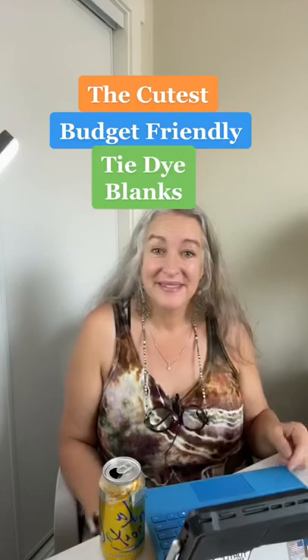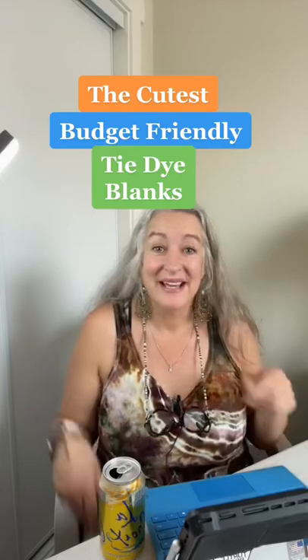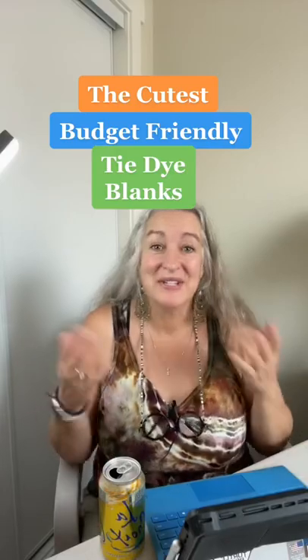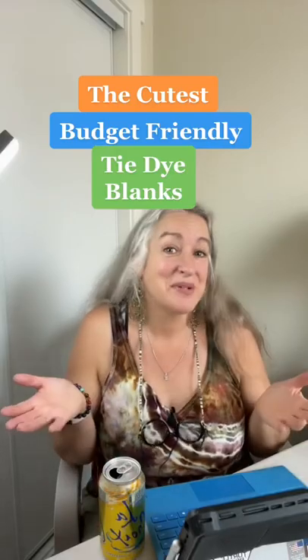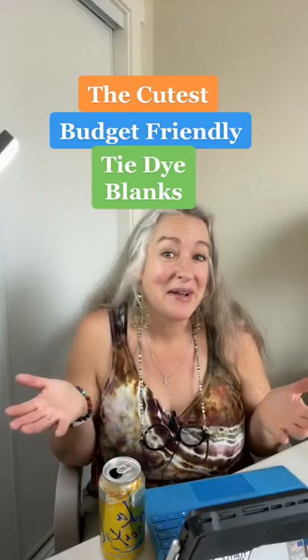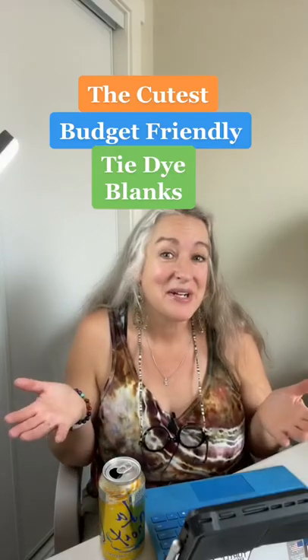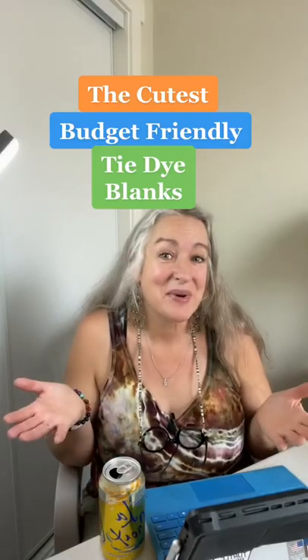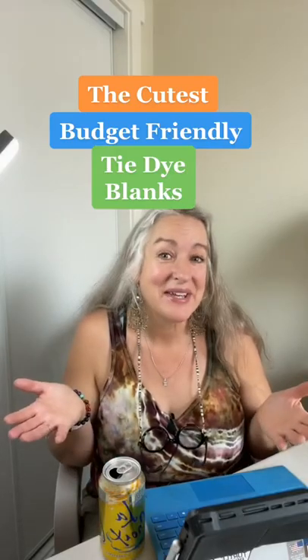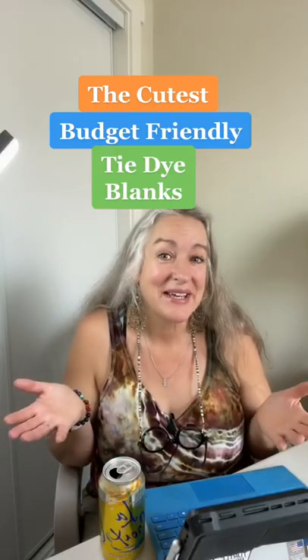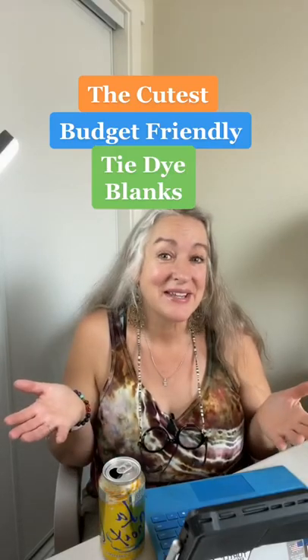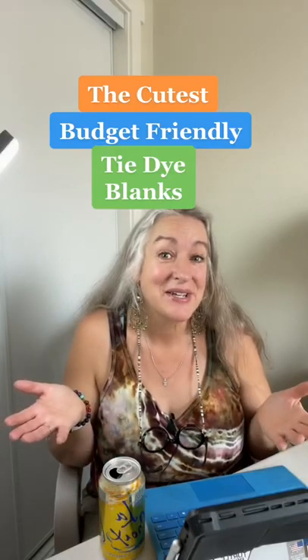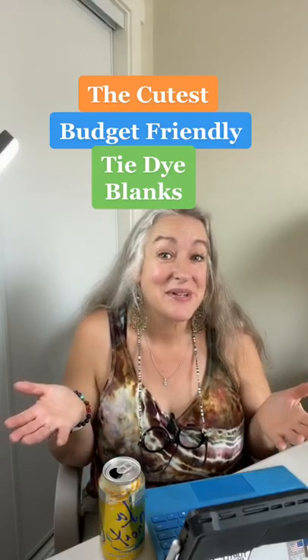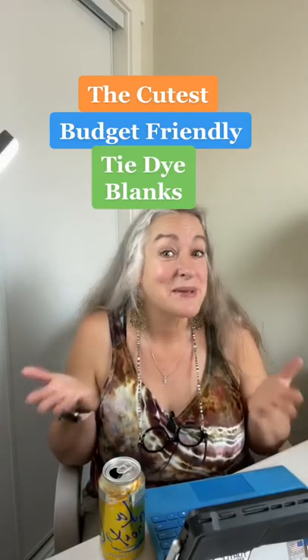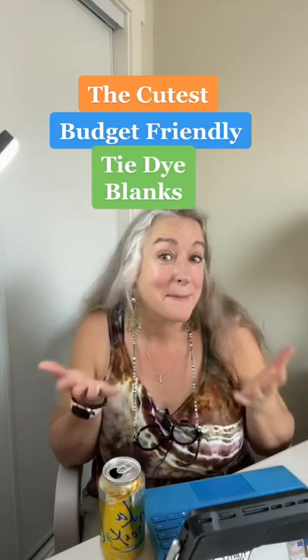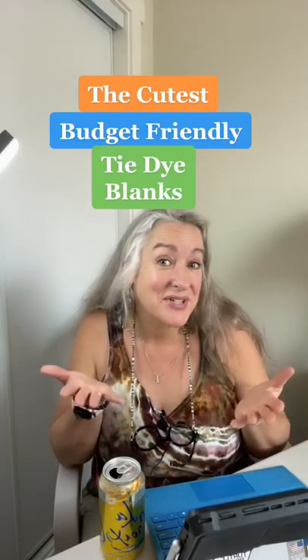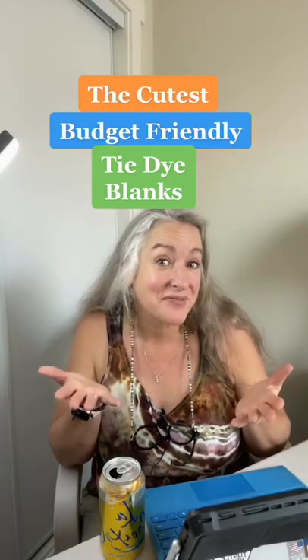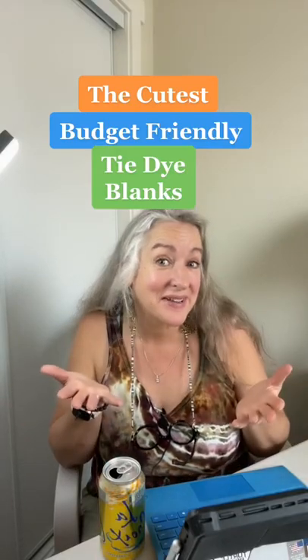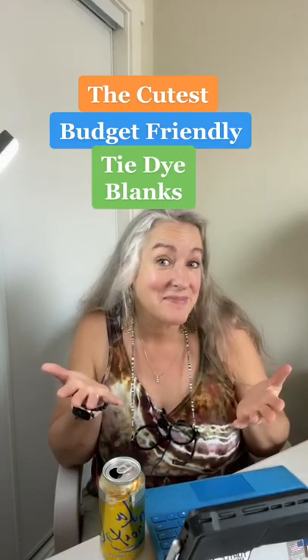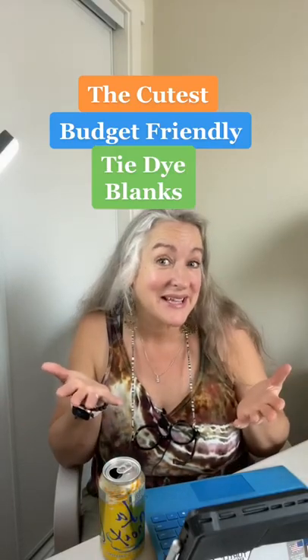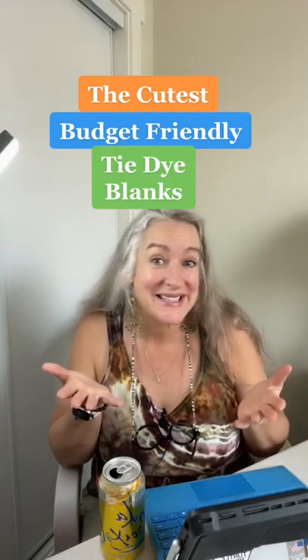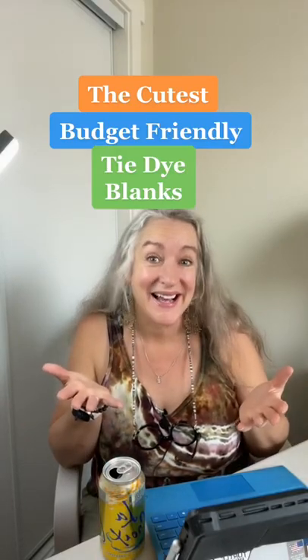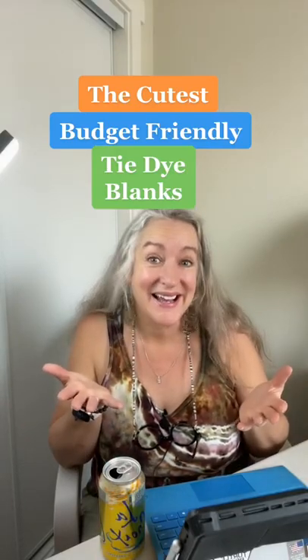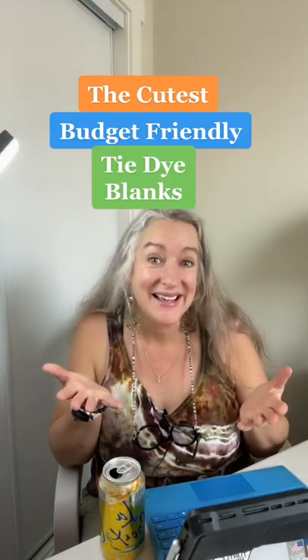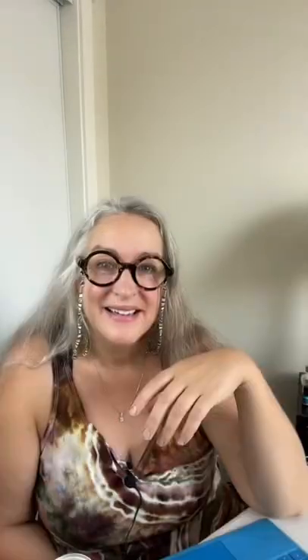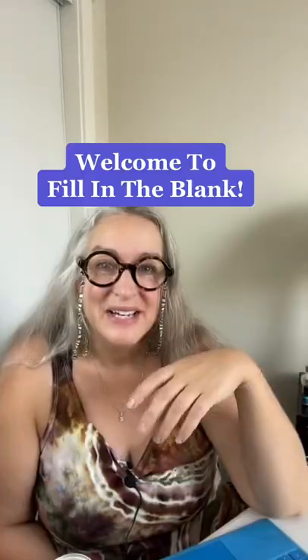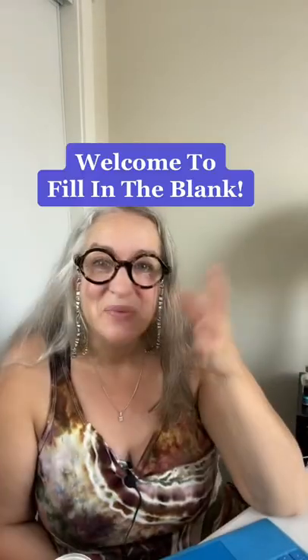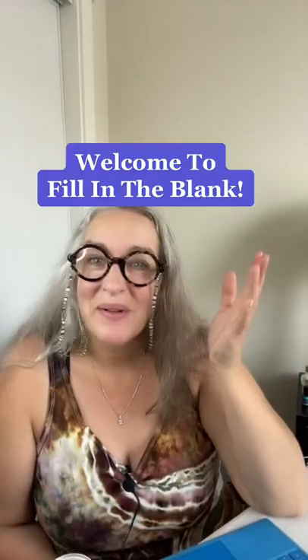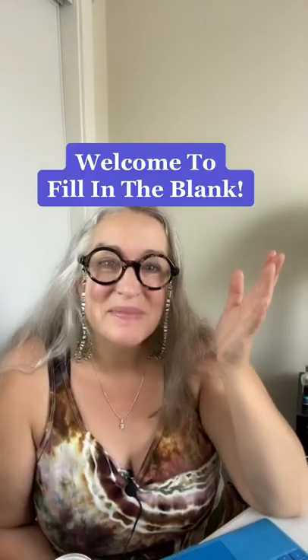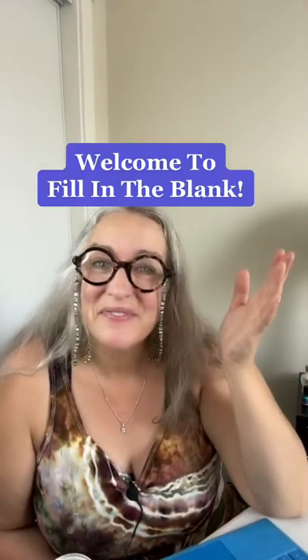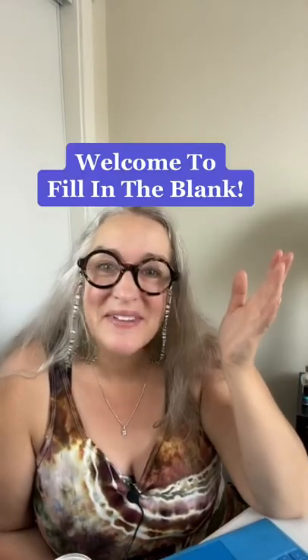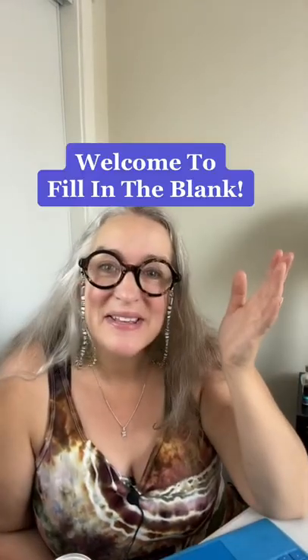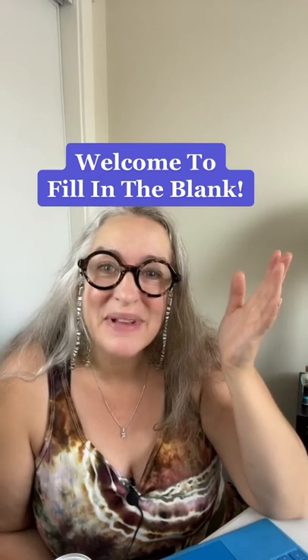Do you want to know where you can get the cutest budget-friendly blanks to tie-dye? Welcome to Fill in the Blank.